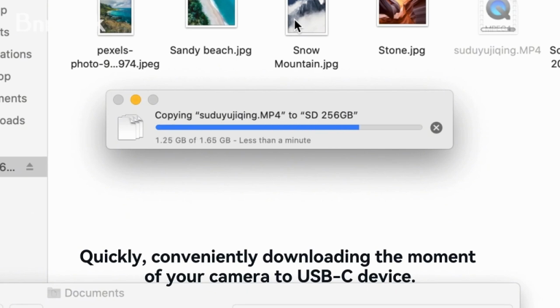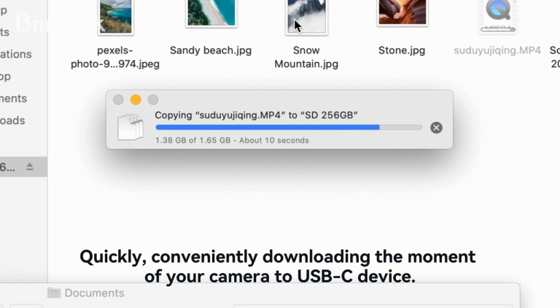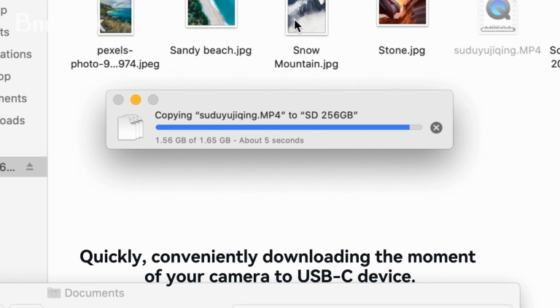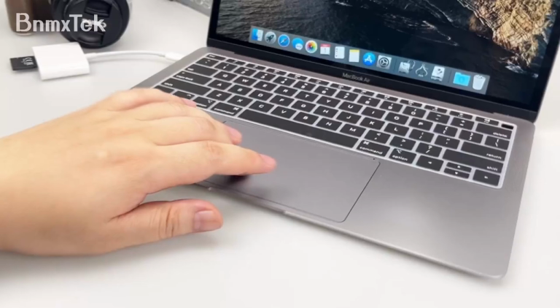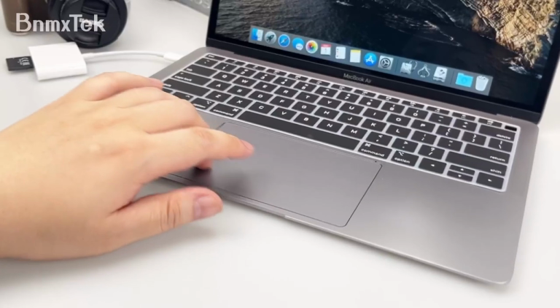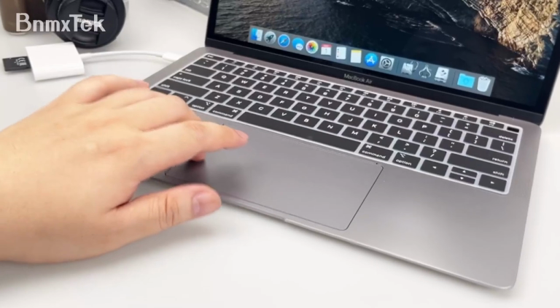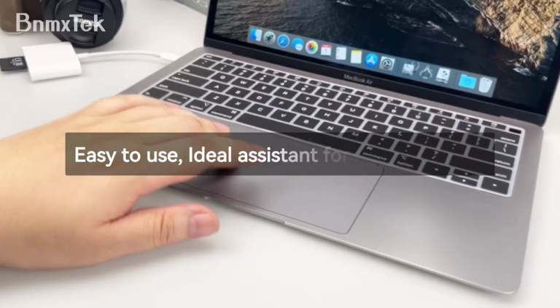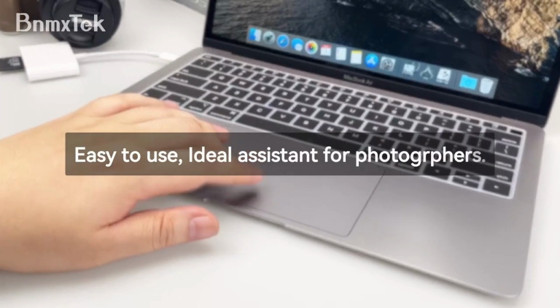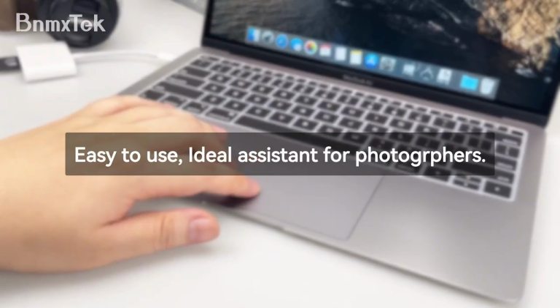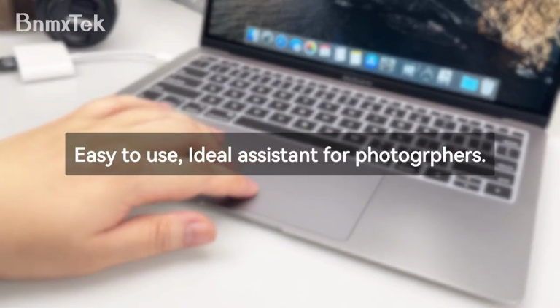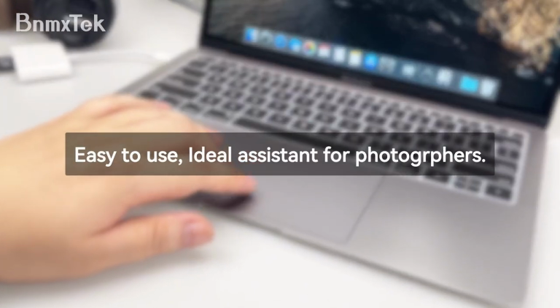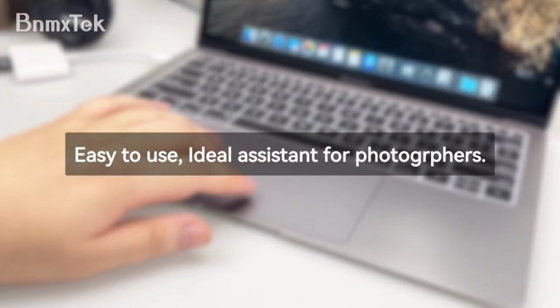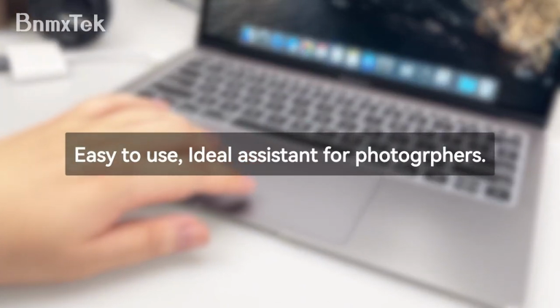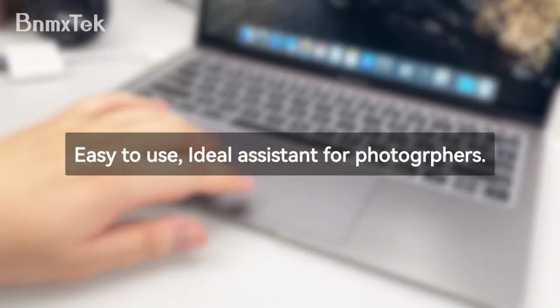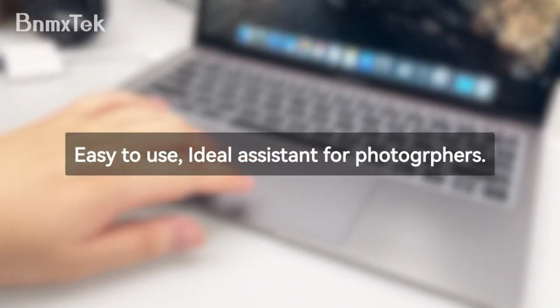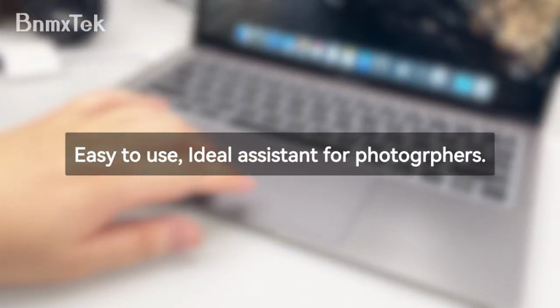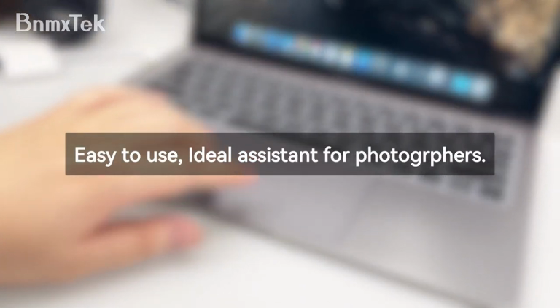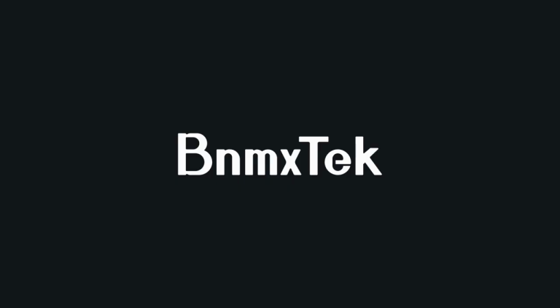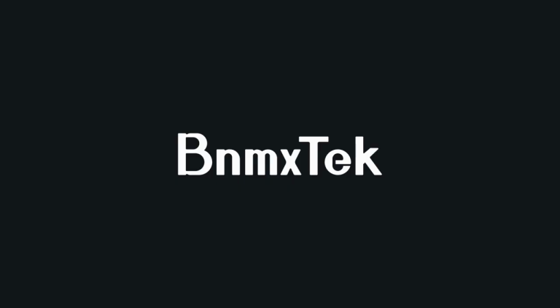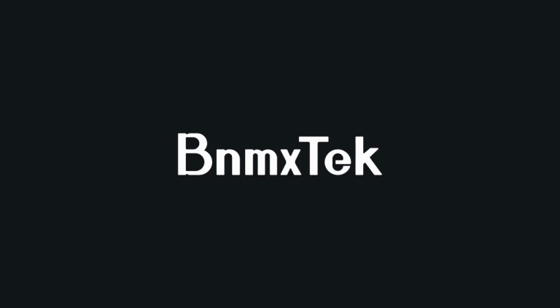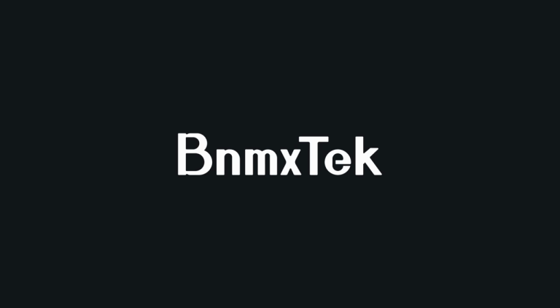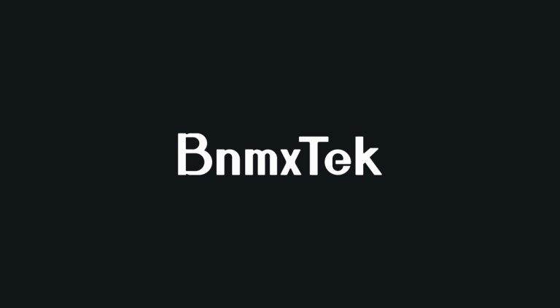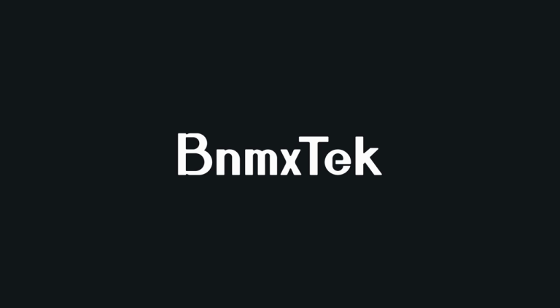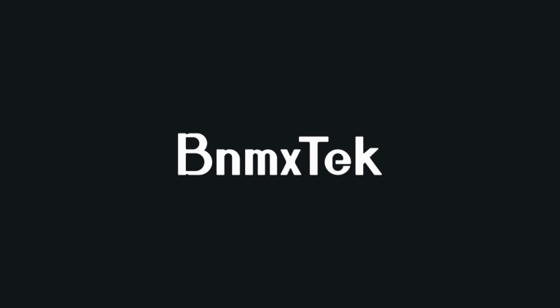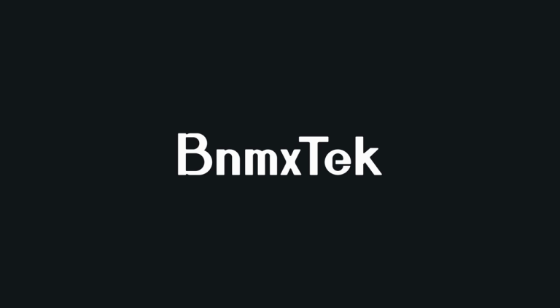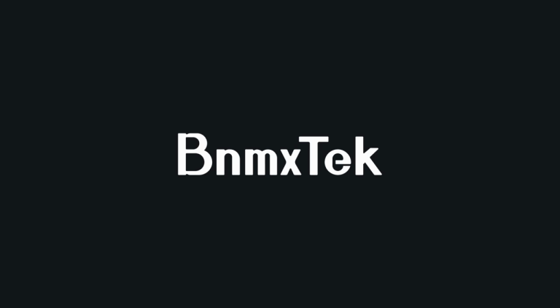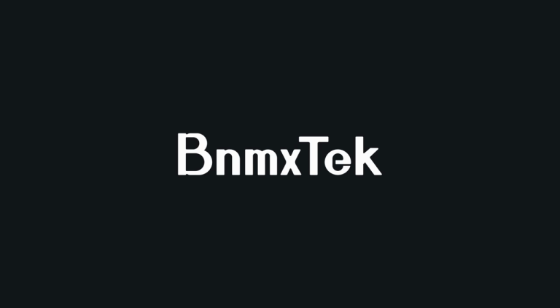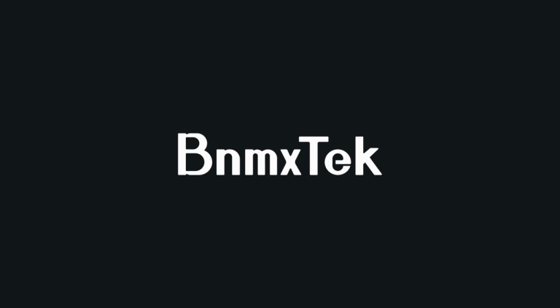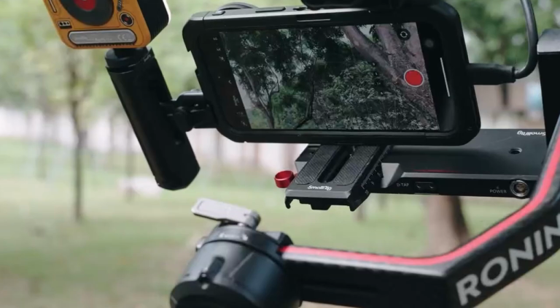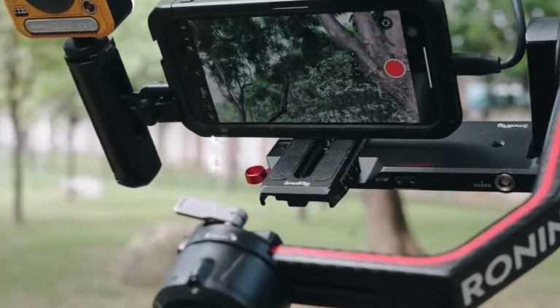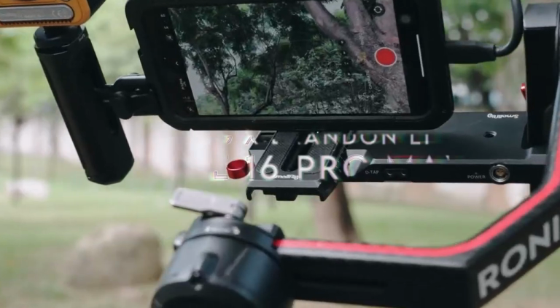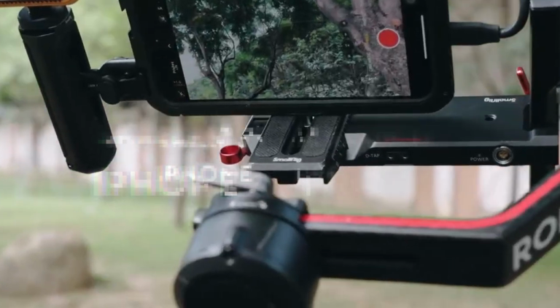Quick reminder: this adapter won't work with iPhones due to the Lightning connector. Overall, the BNMXTech USB-C SD card reader is a fantastic tool for anyone who values efficiency and convenience in data management.